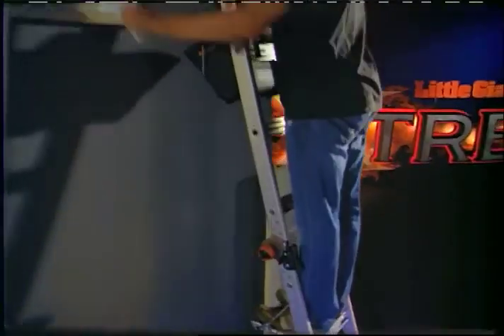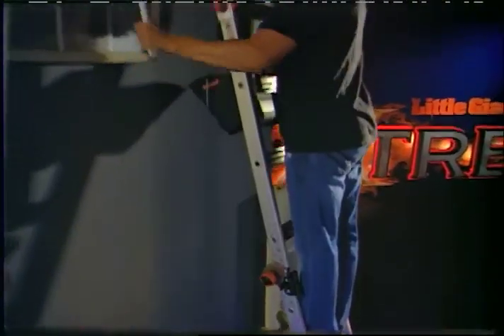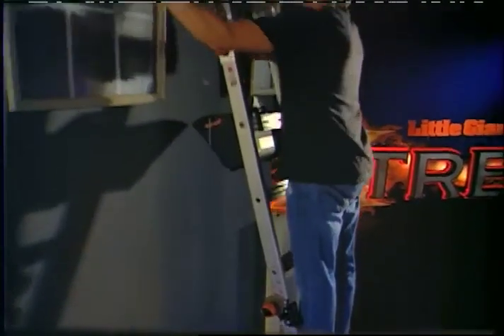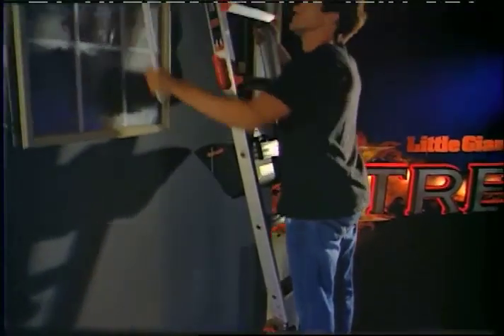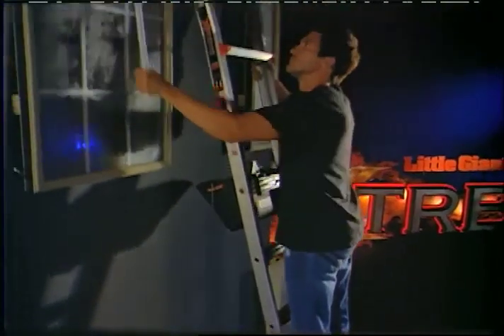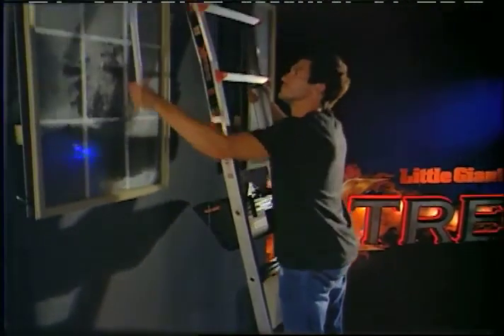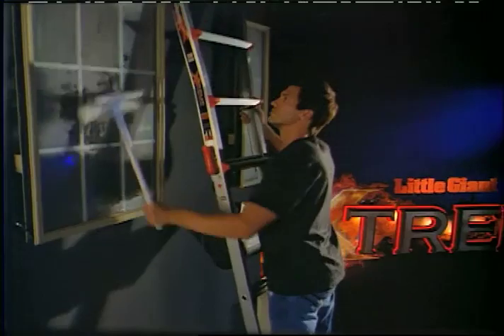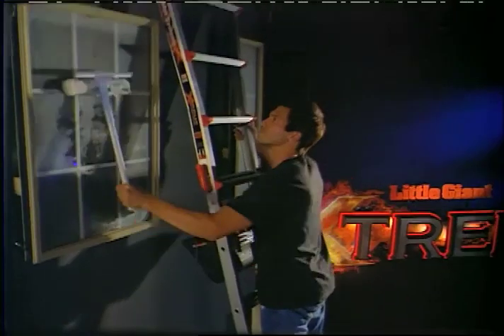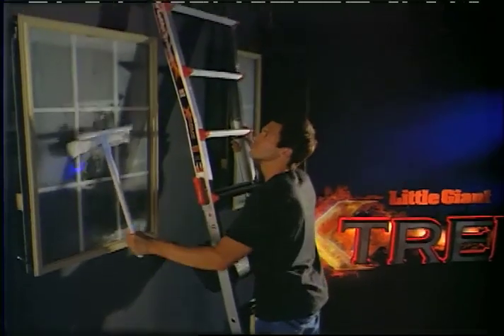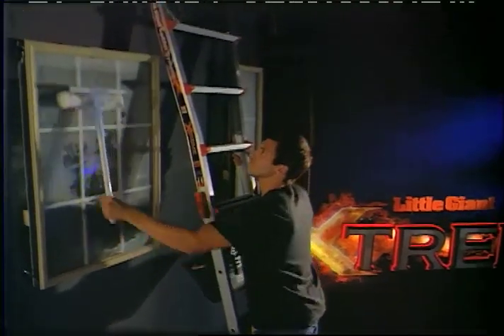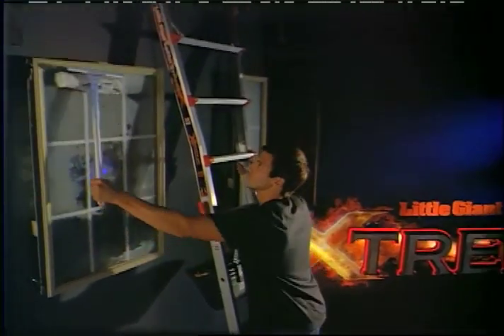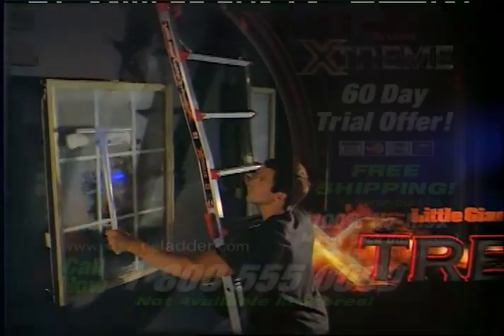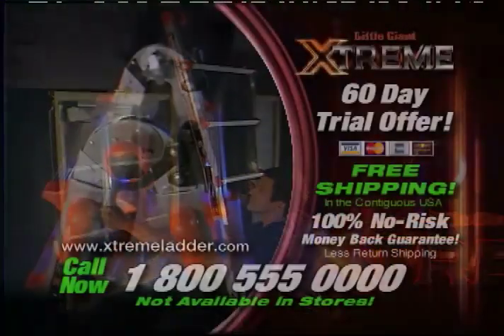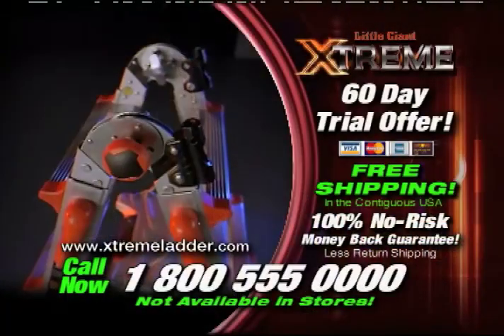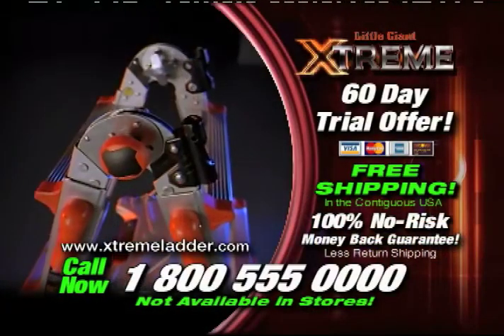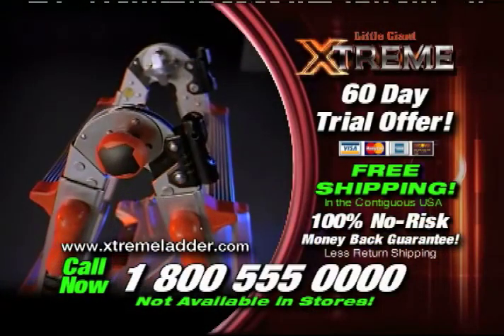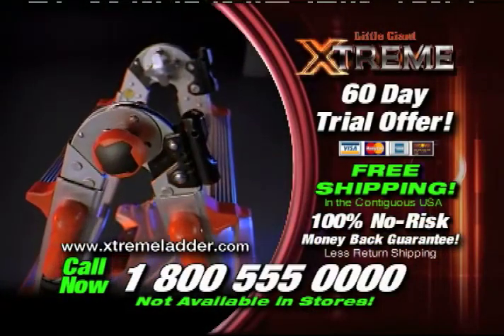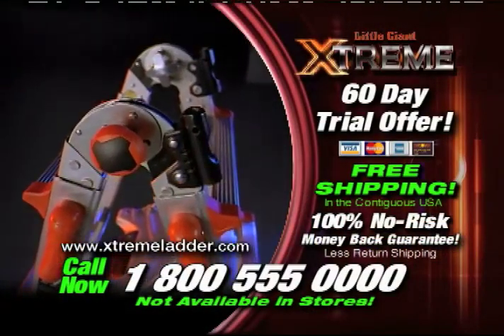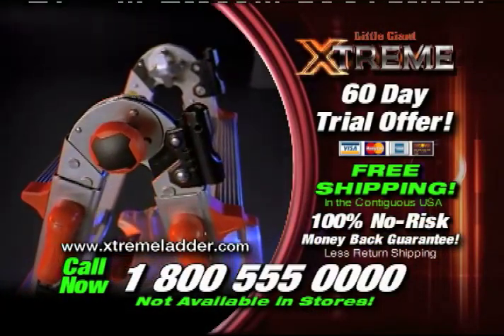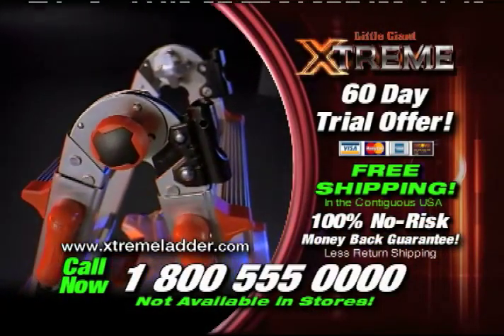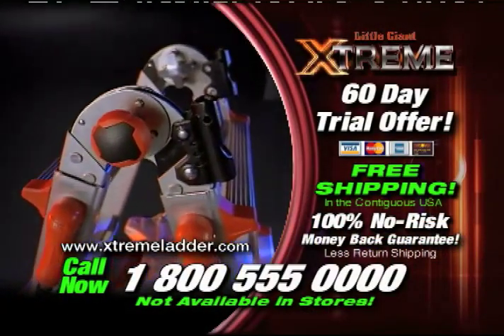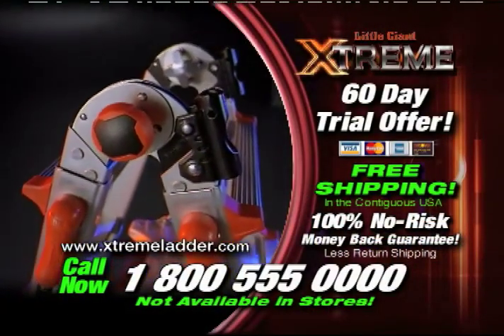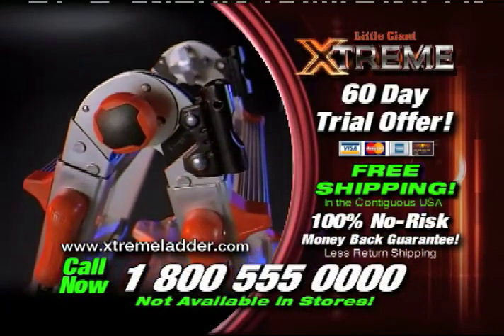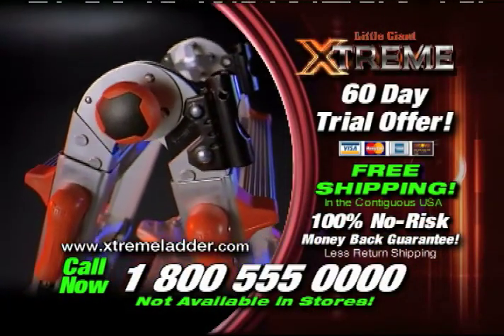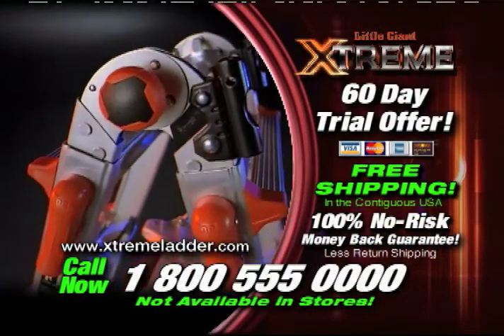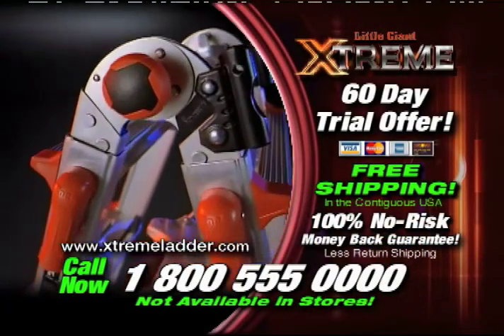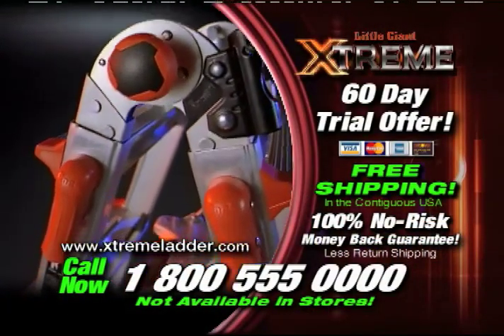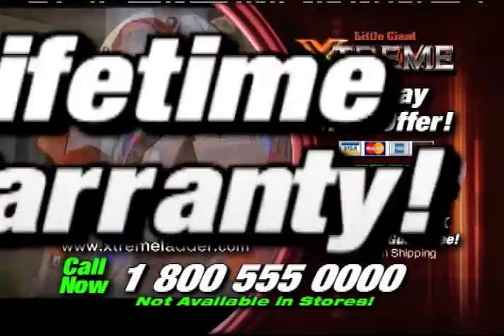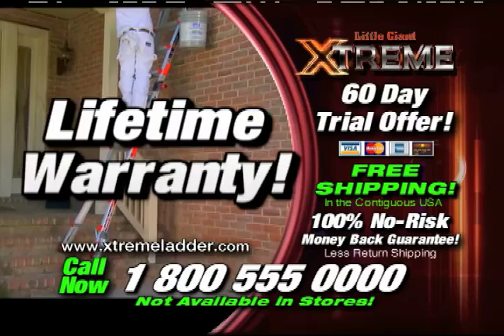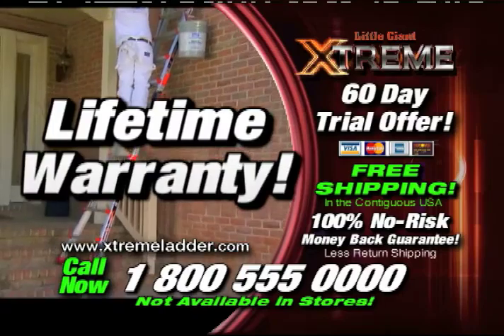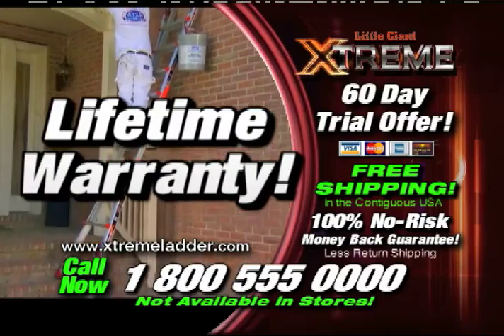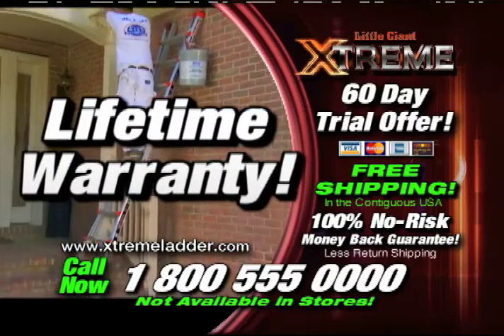Never feel nervous on a ladder again. Call right now. And with this special TV offer, you'll get a lifetime warranty.